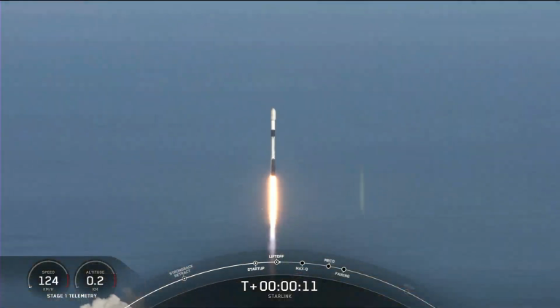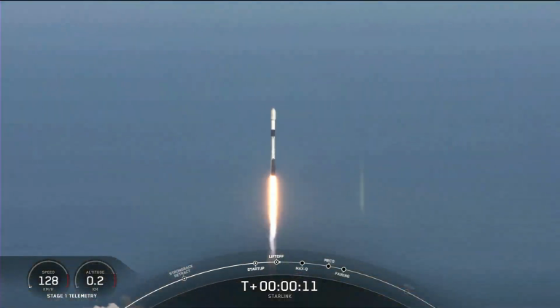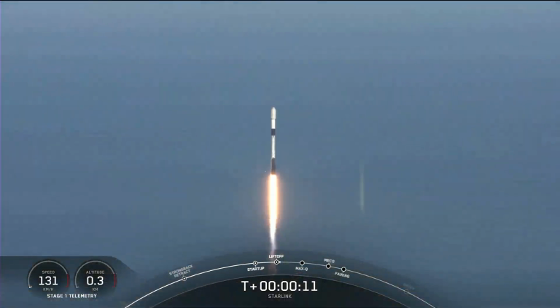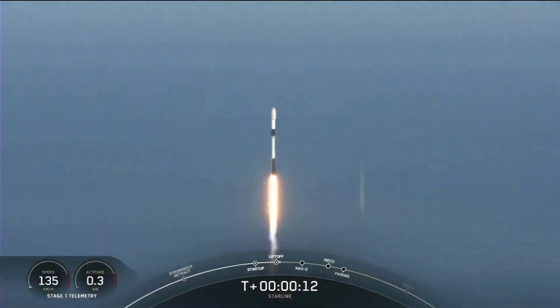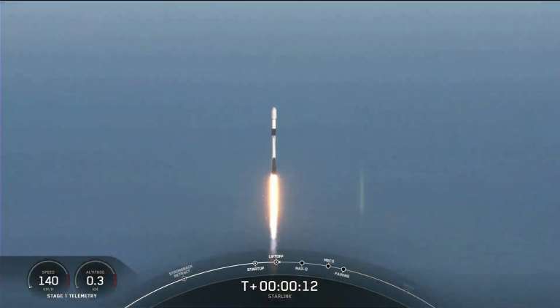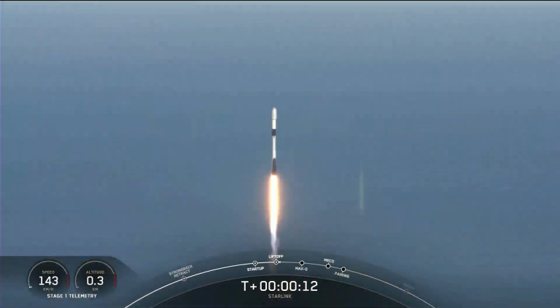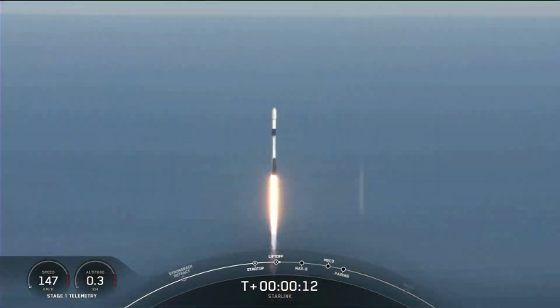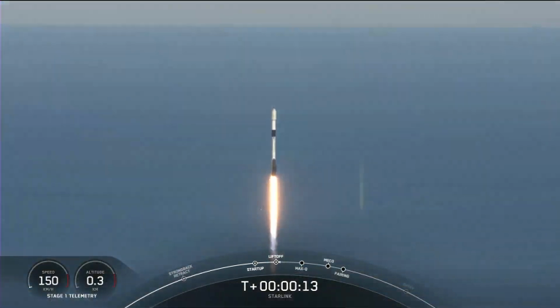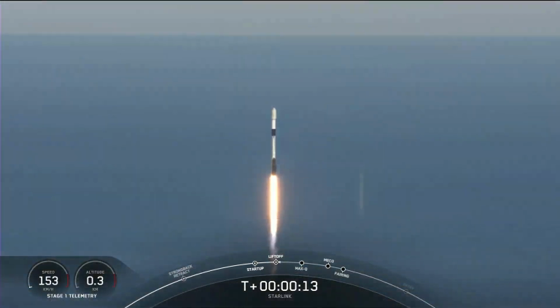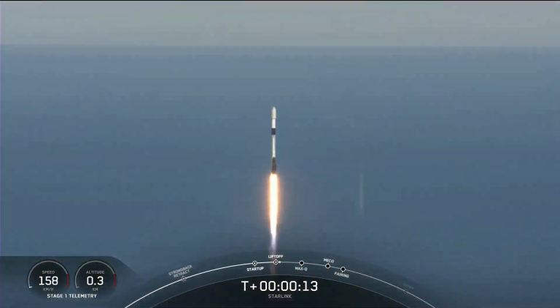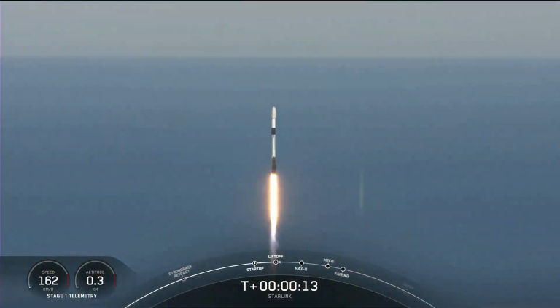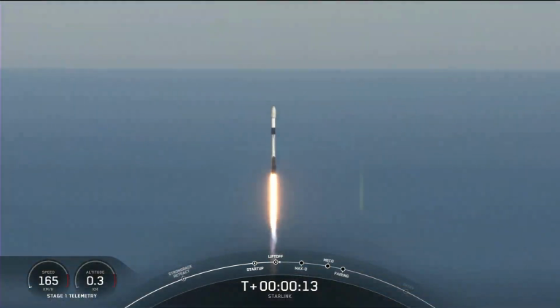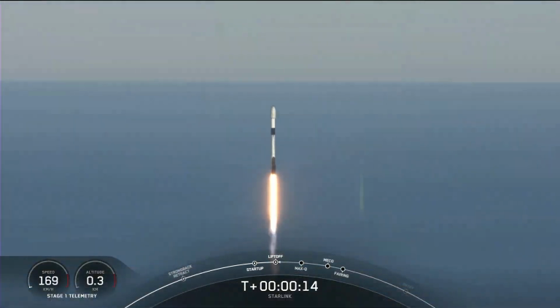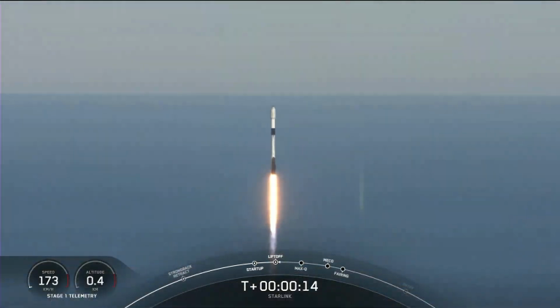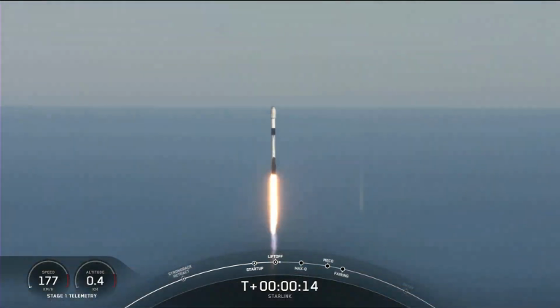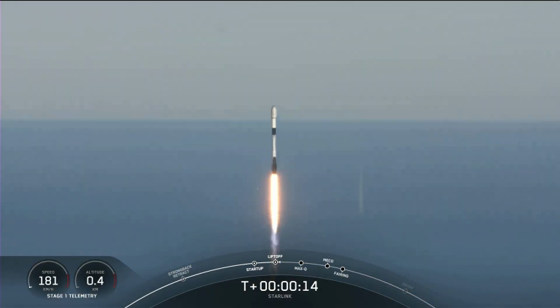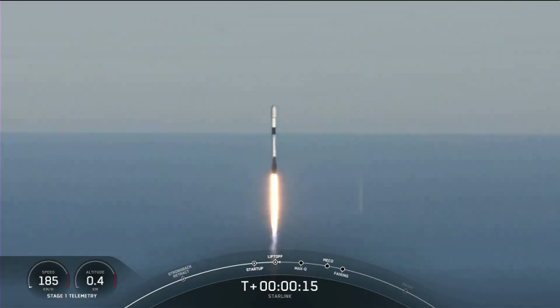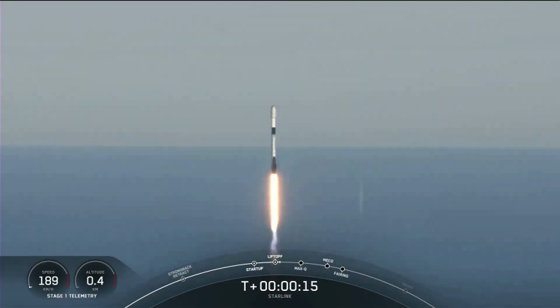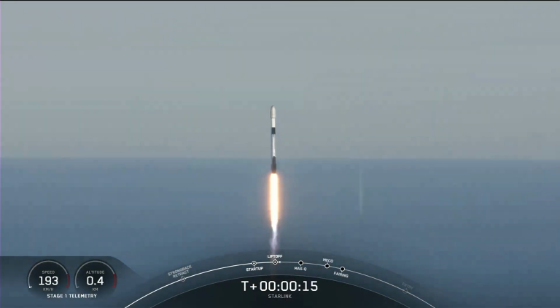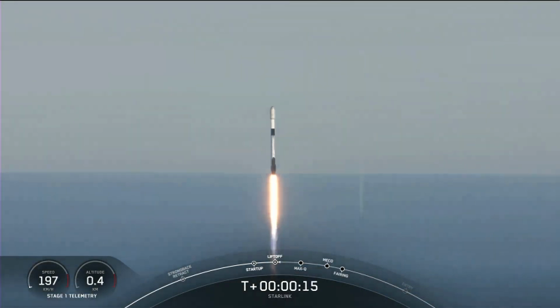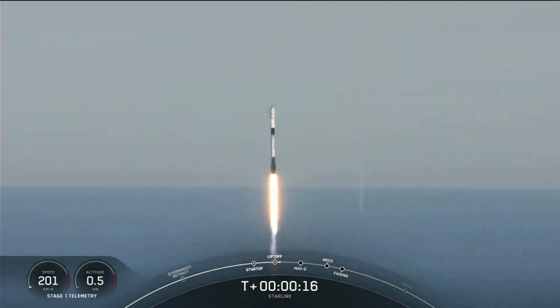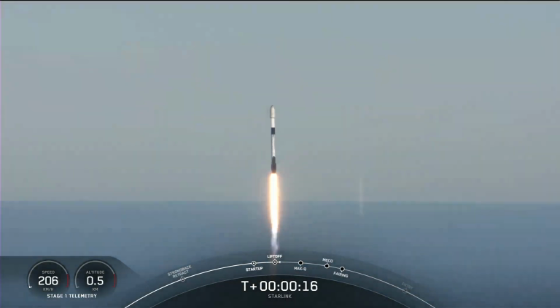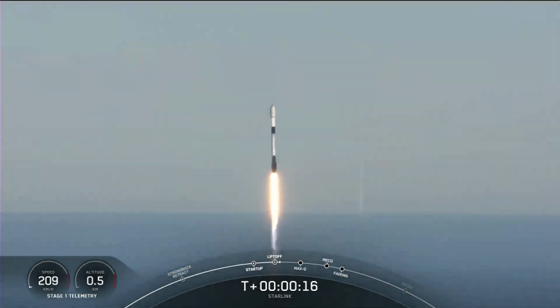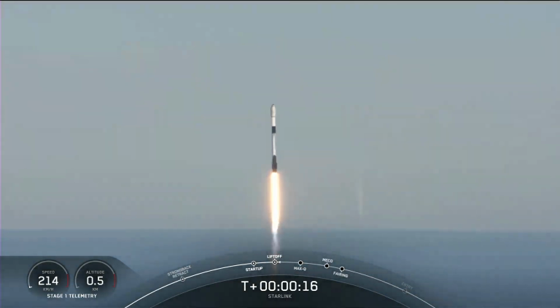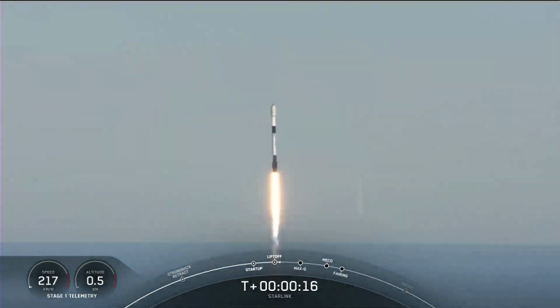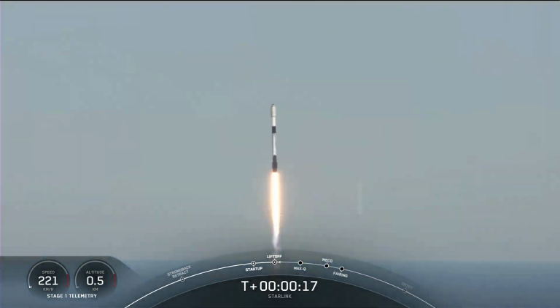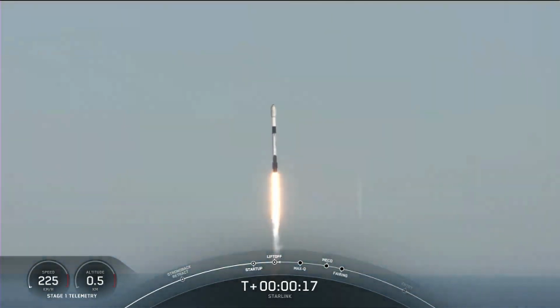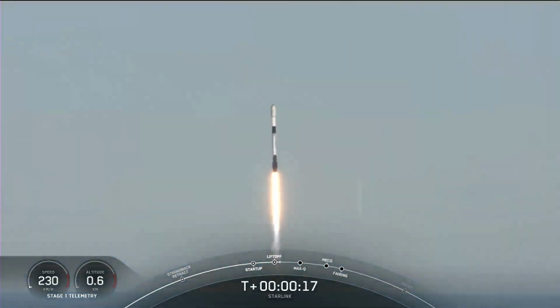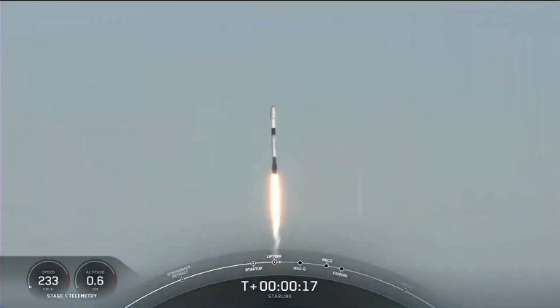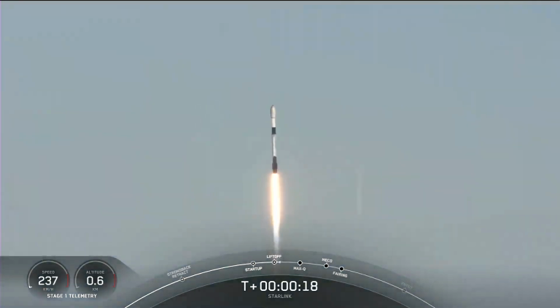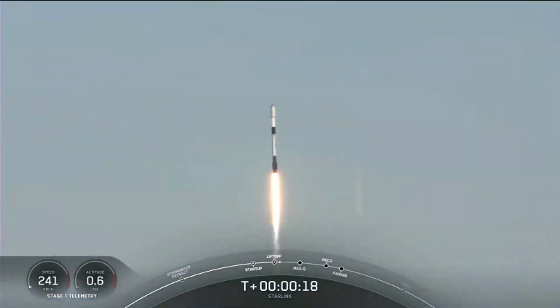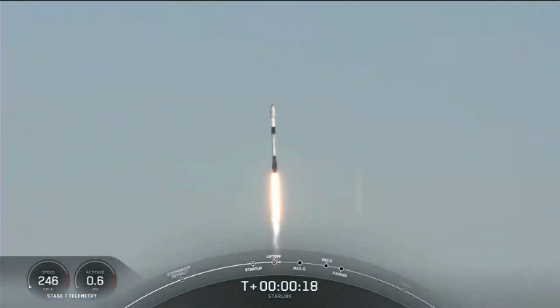Vehicle is heading downrange. M1D chamber pressure is nominal.